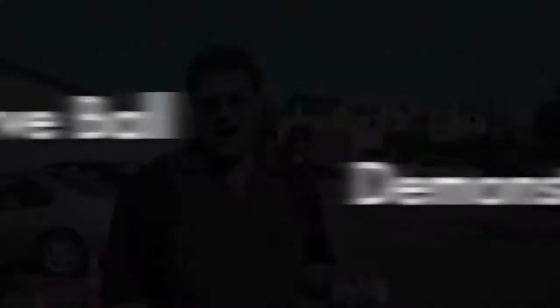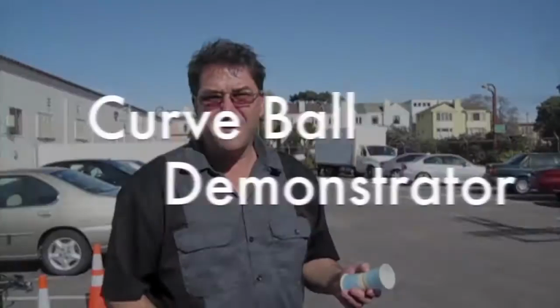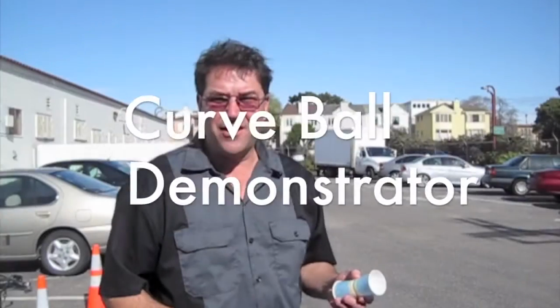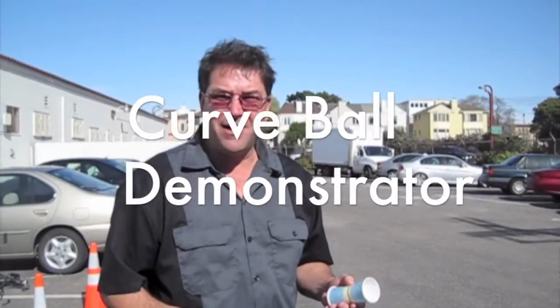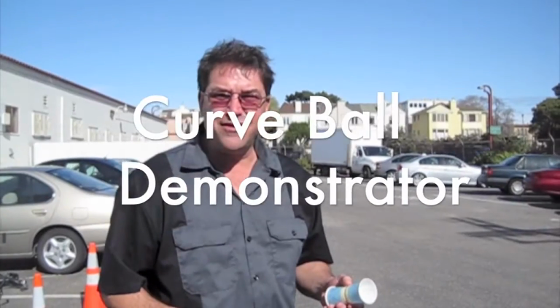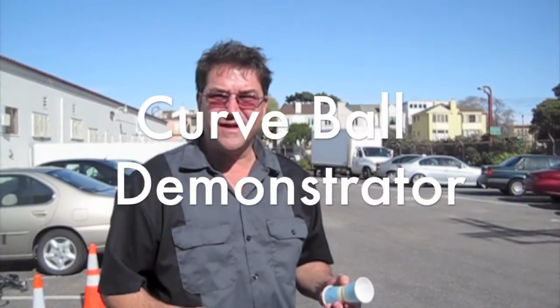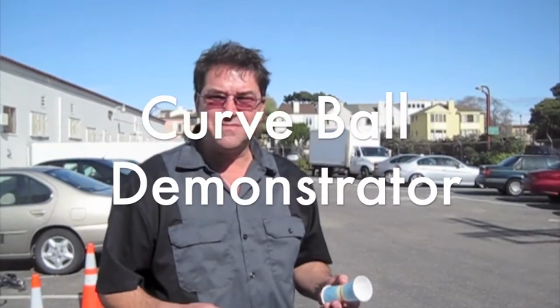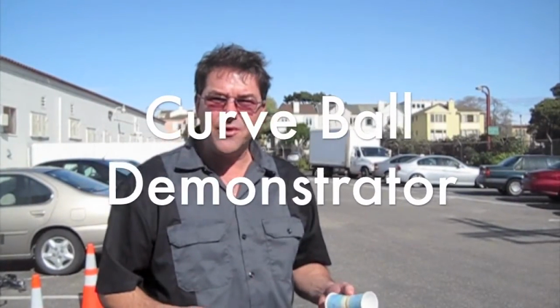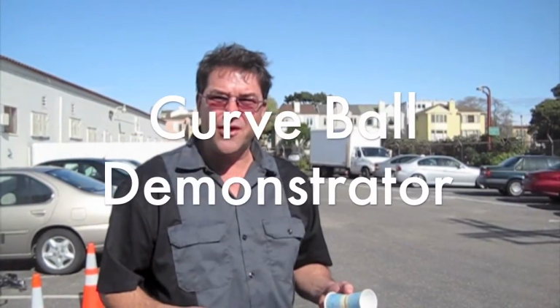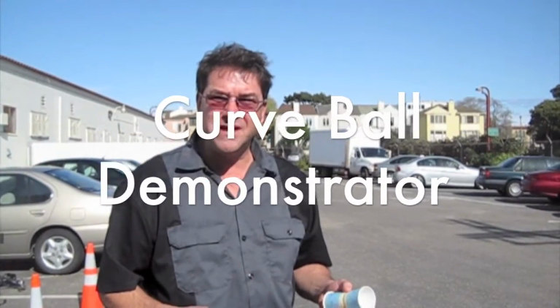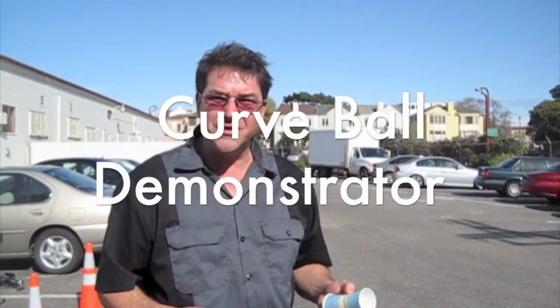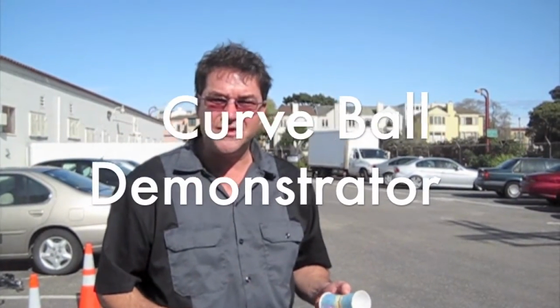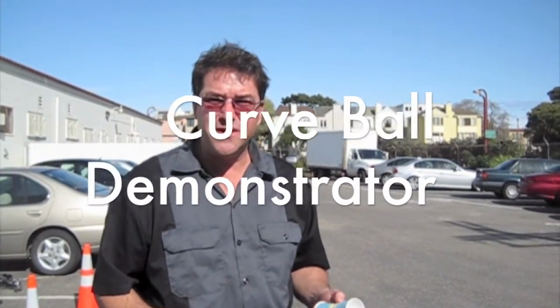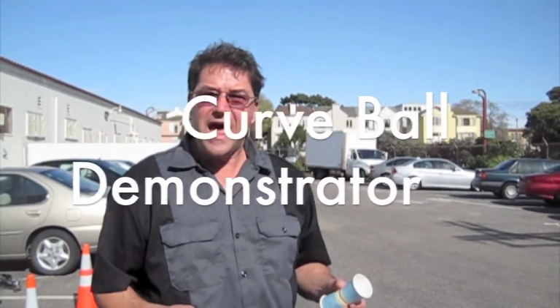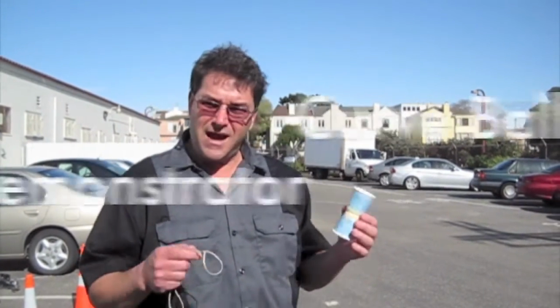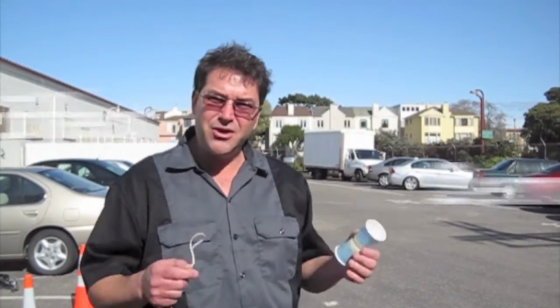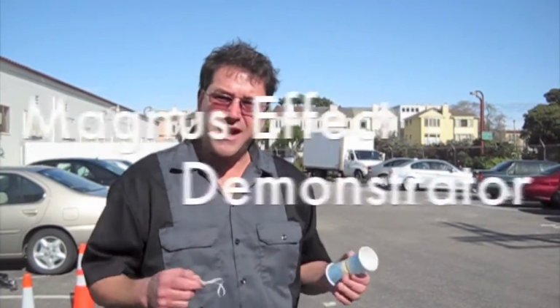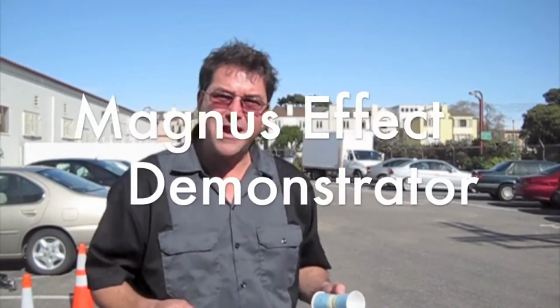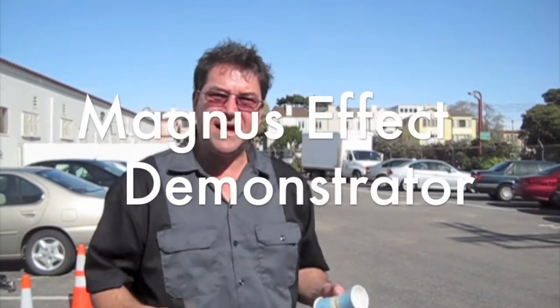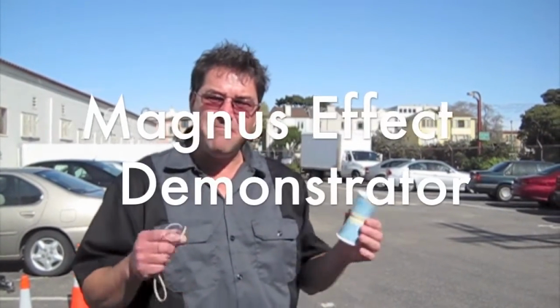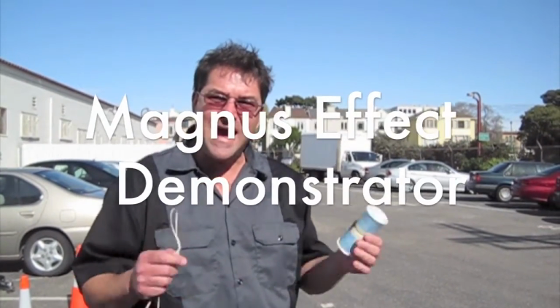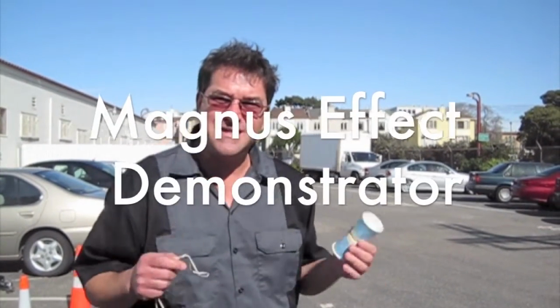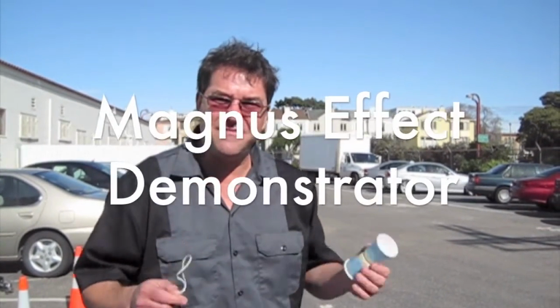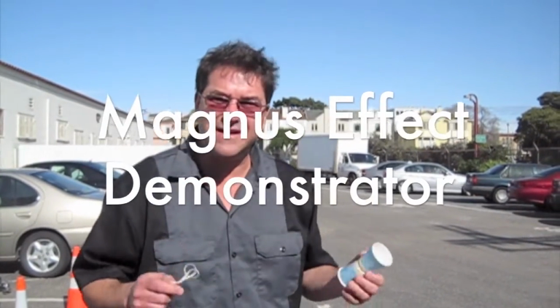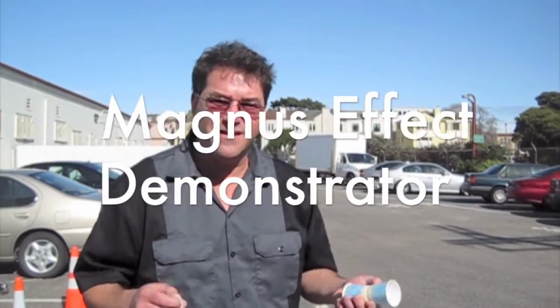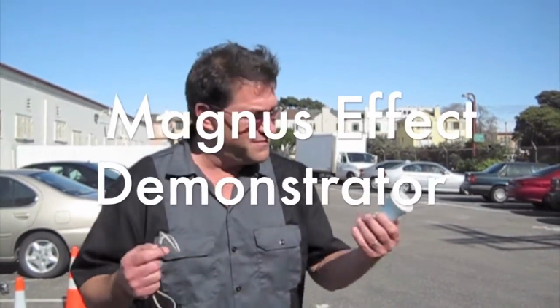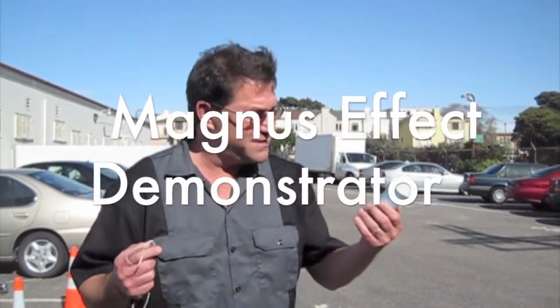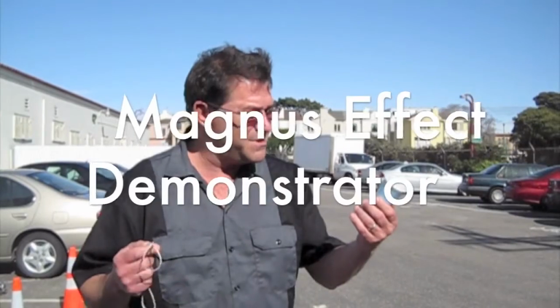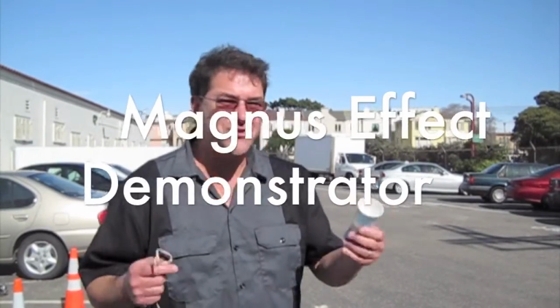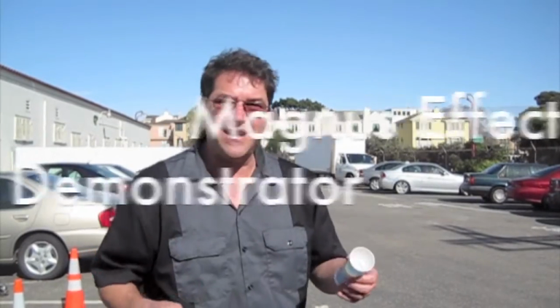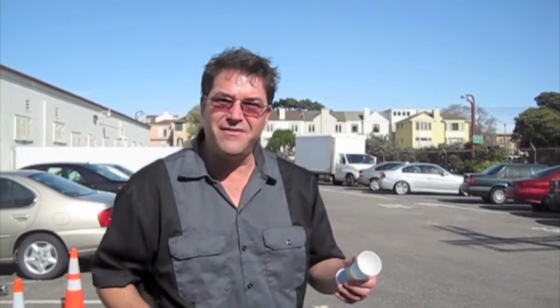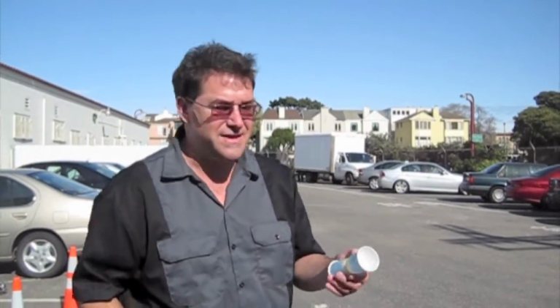Hi, I'm Eric Muller of the Exploratory and Petra Institute, and I'm going to show you how to make a Magnus Effect demonstrating device.